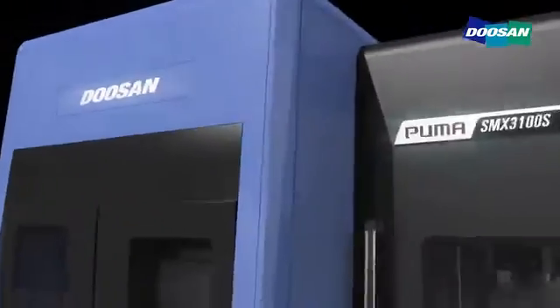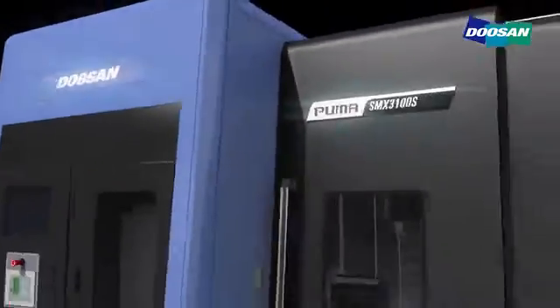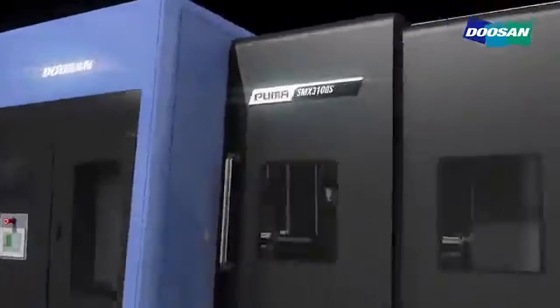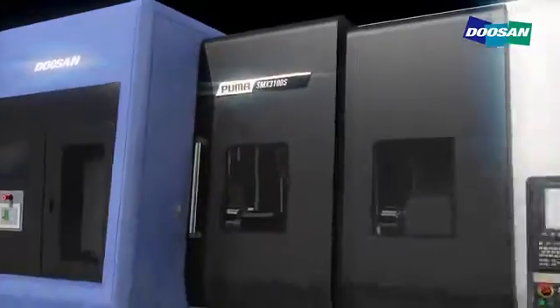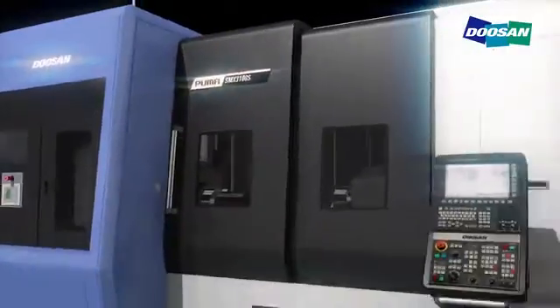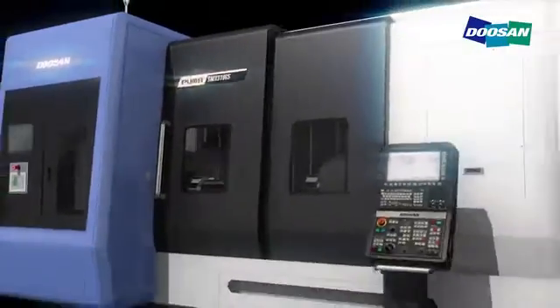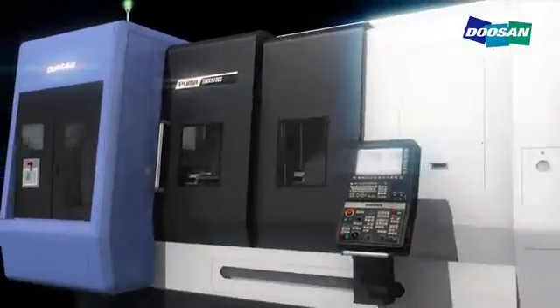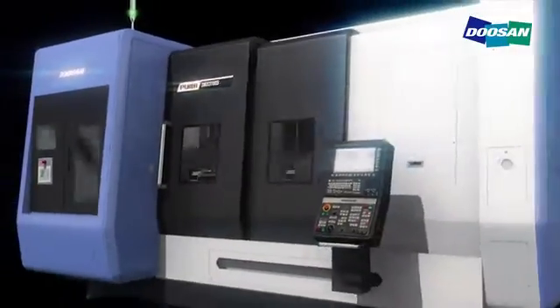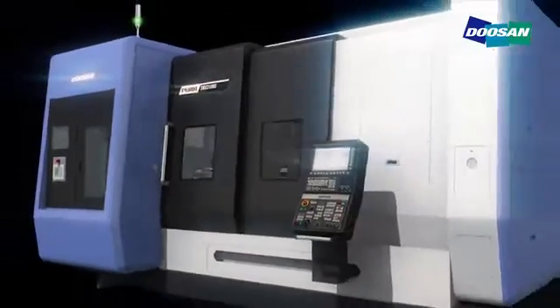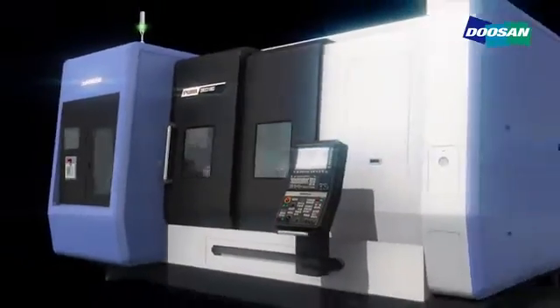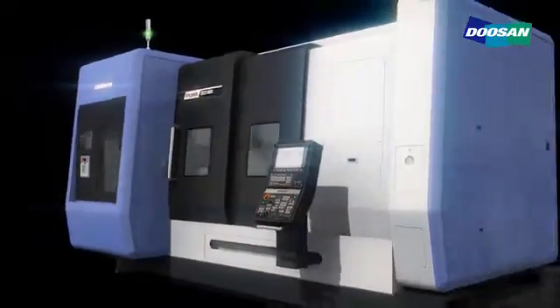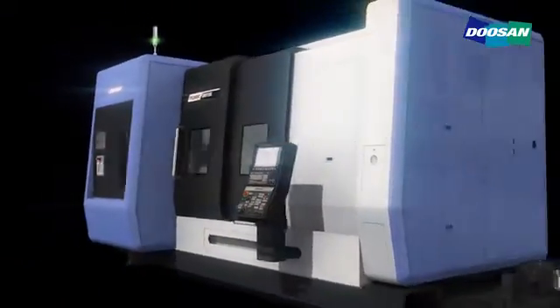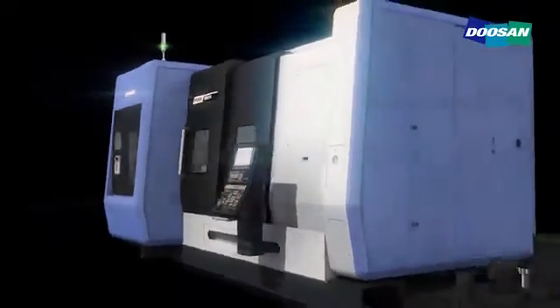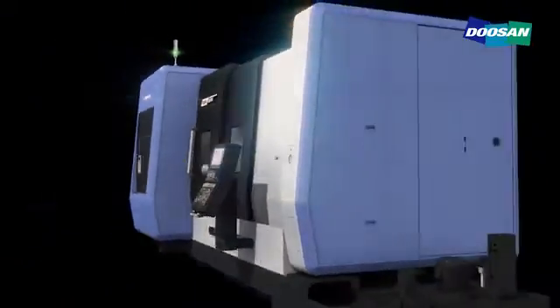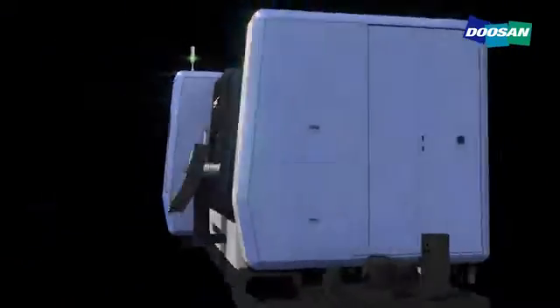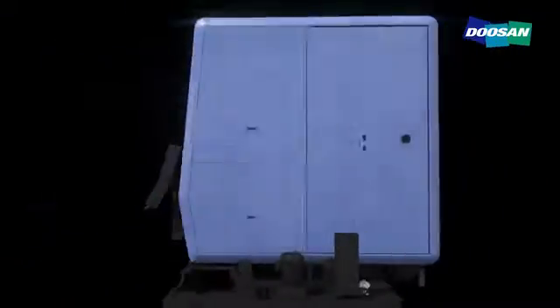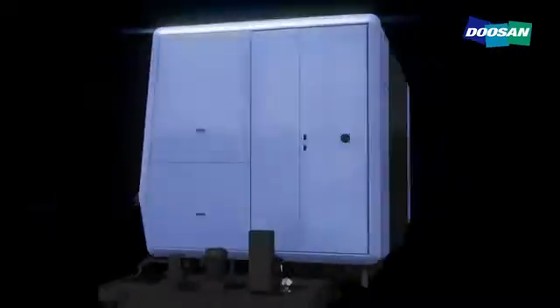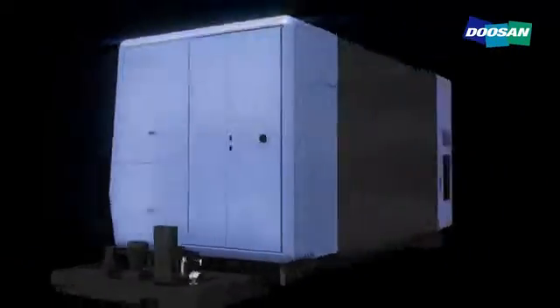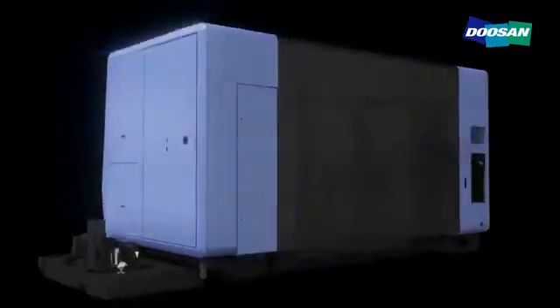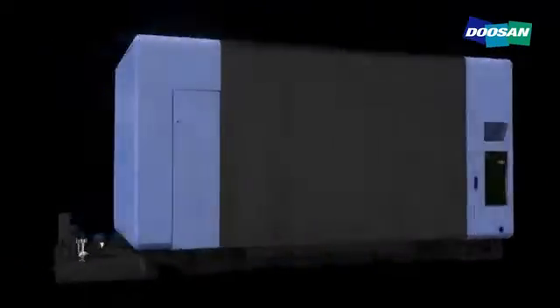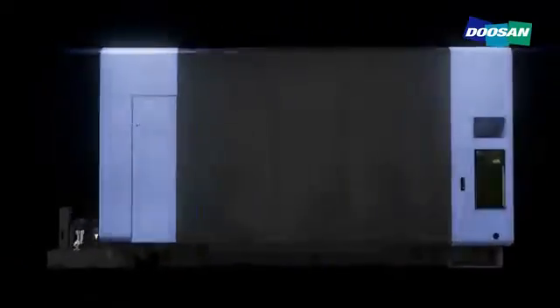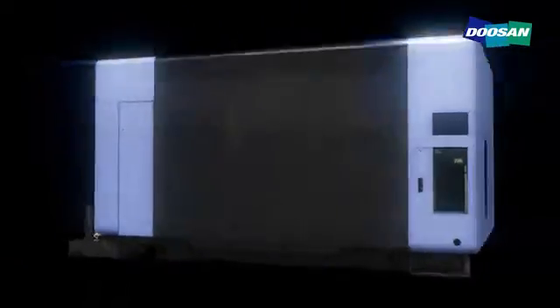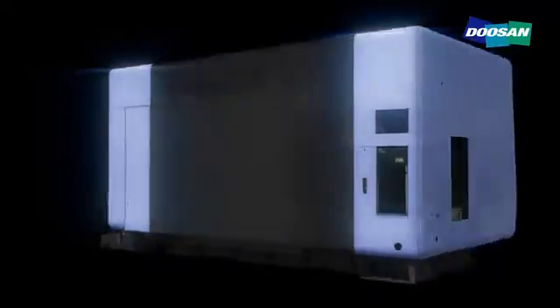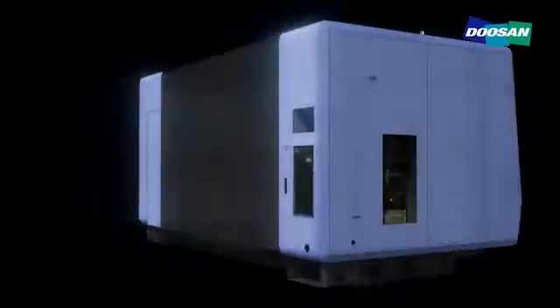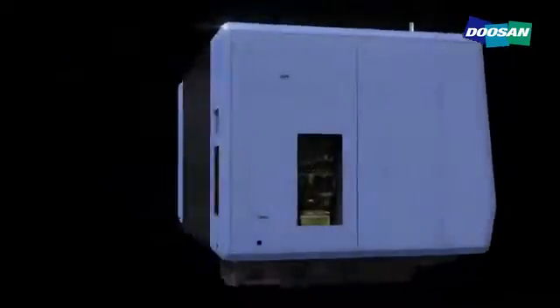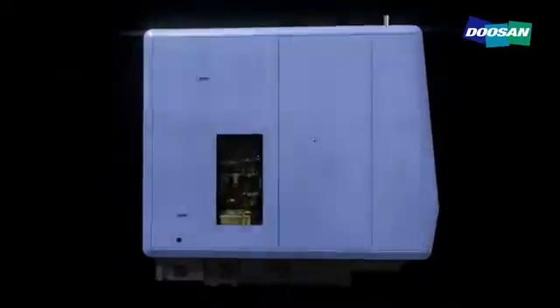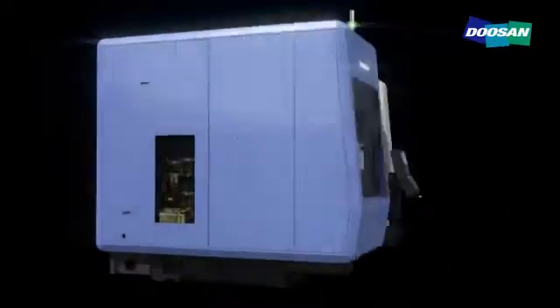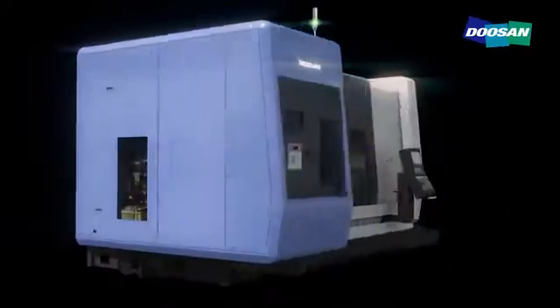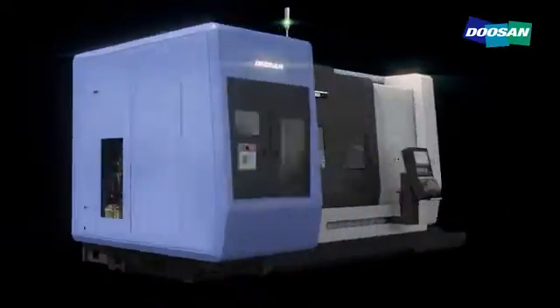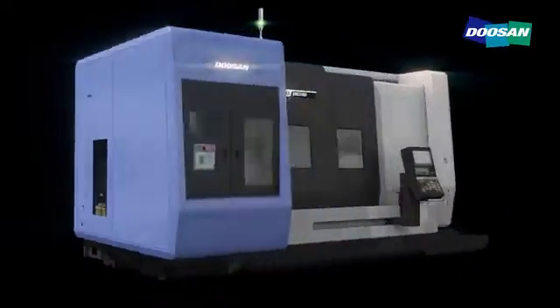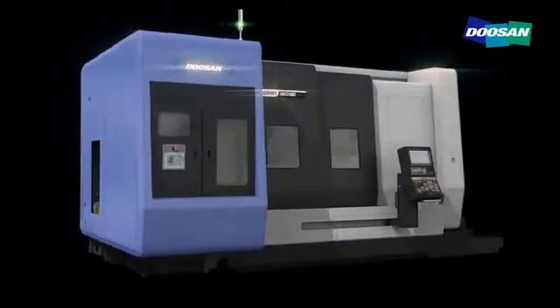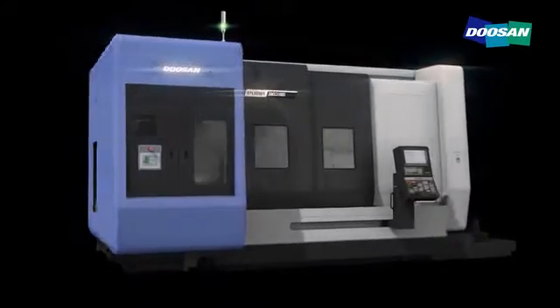High precision and enhanced convenience. Complex machining centers of Puma SMX series.